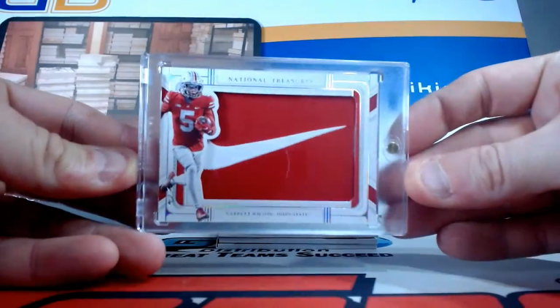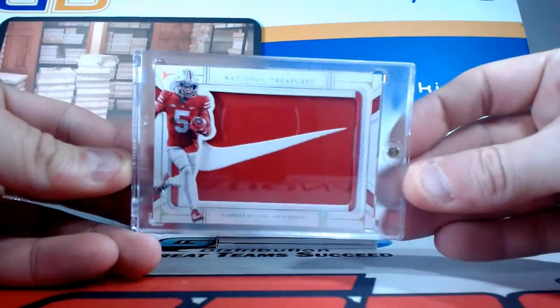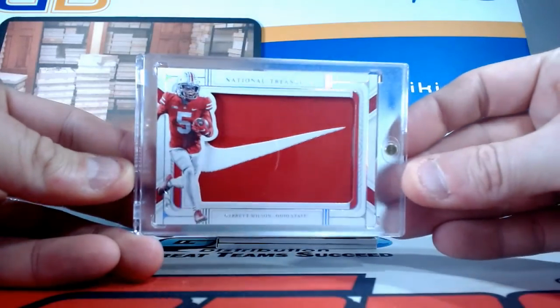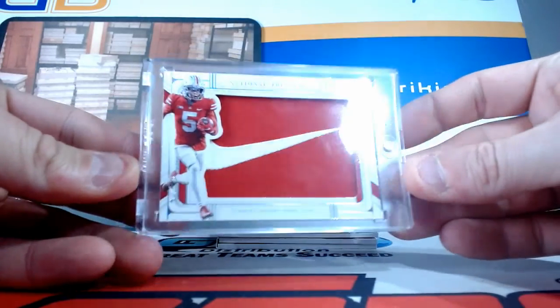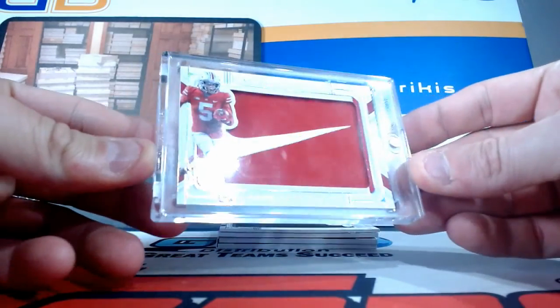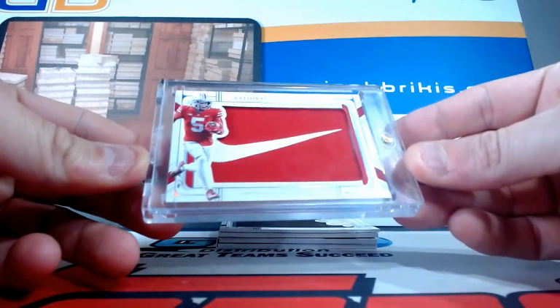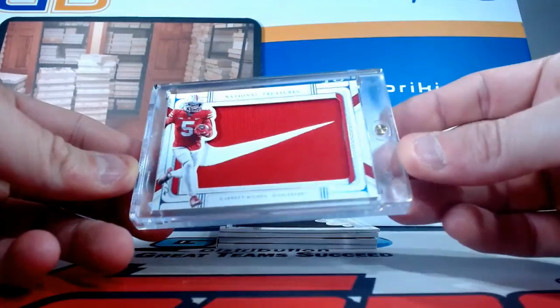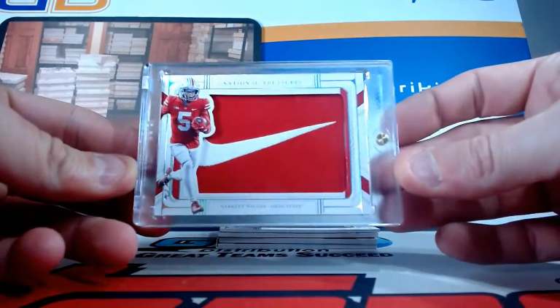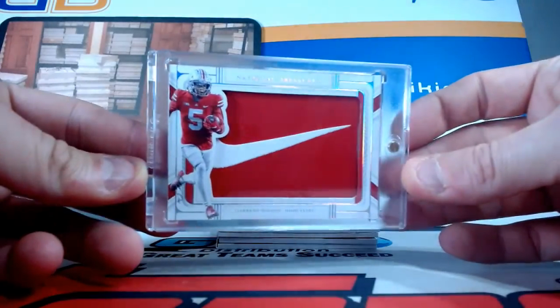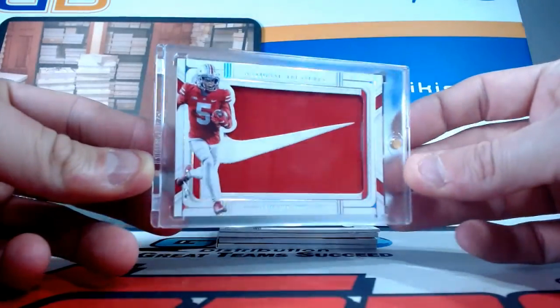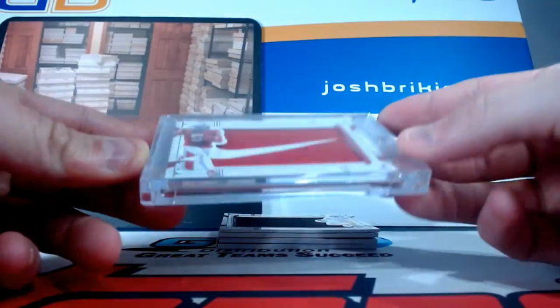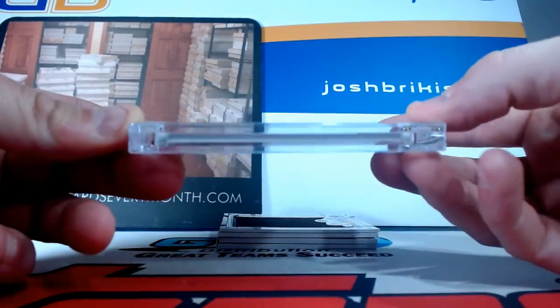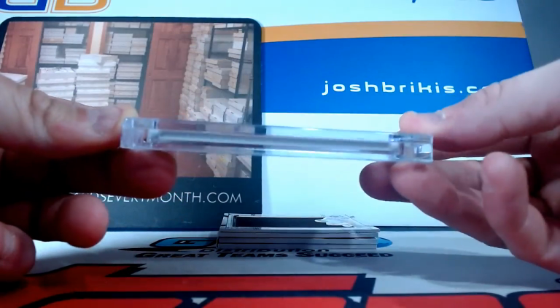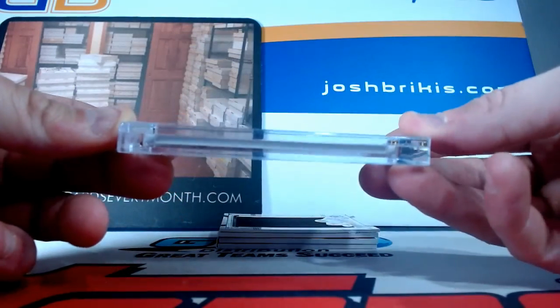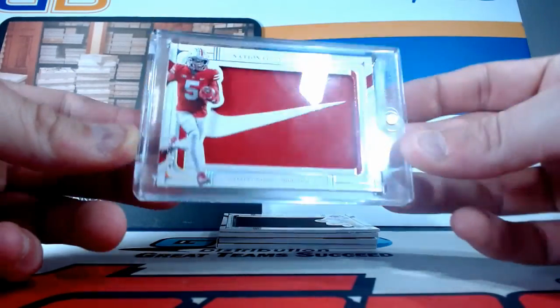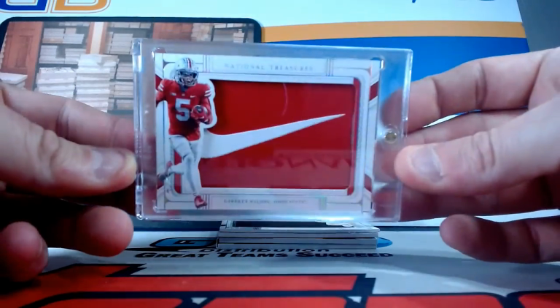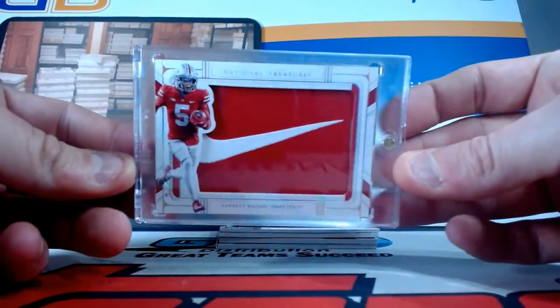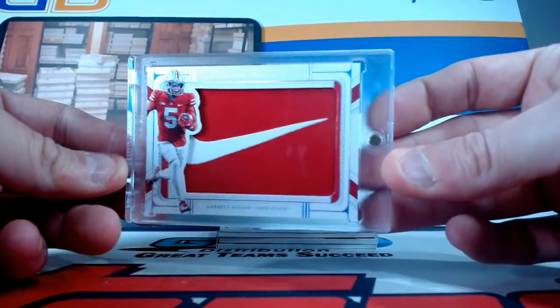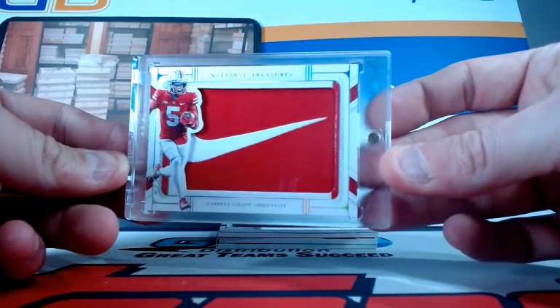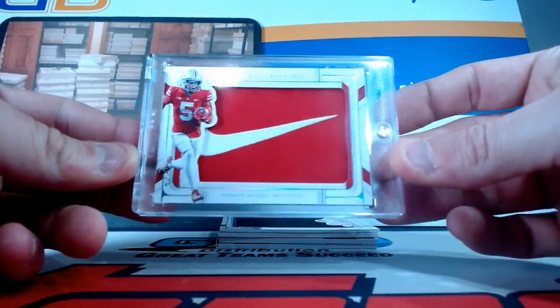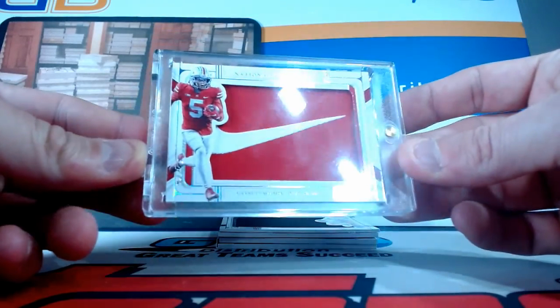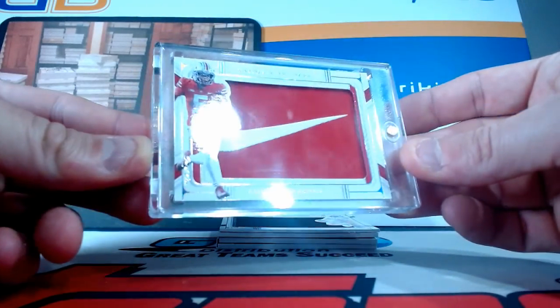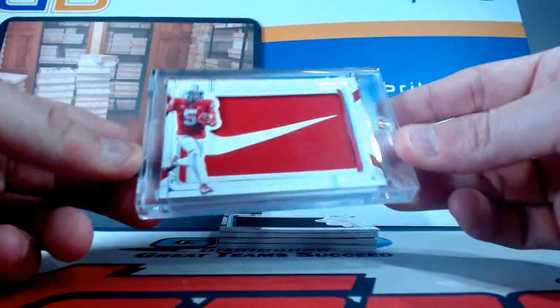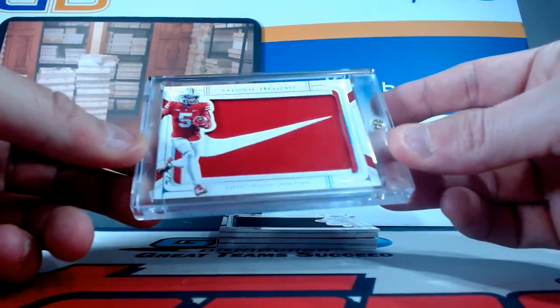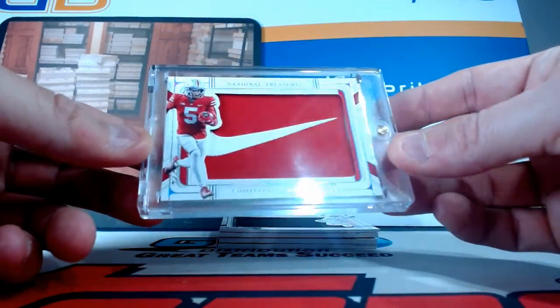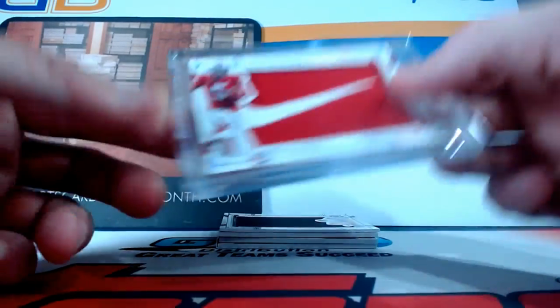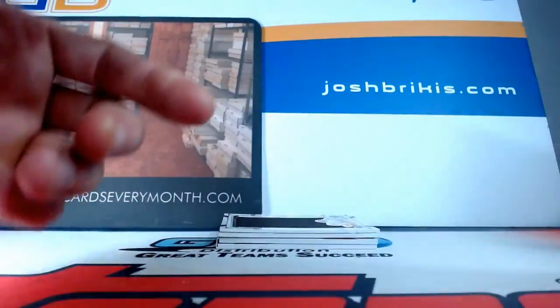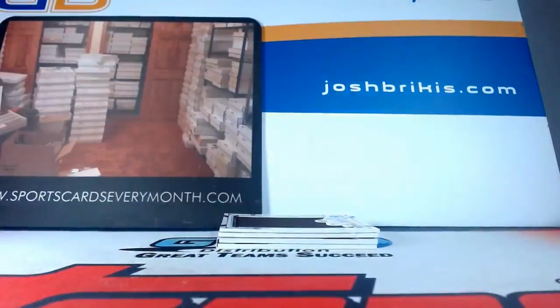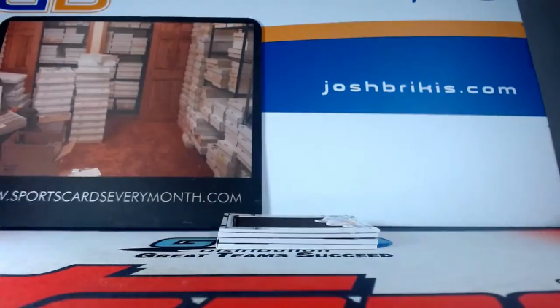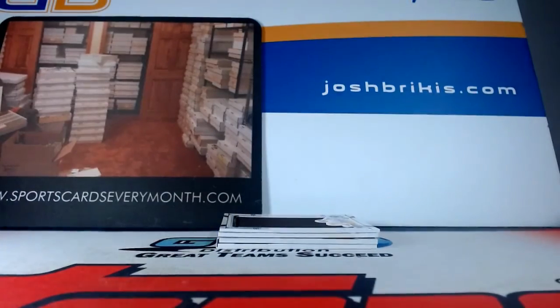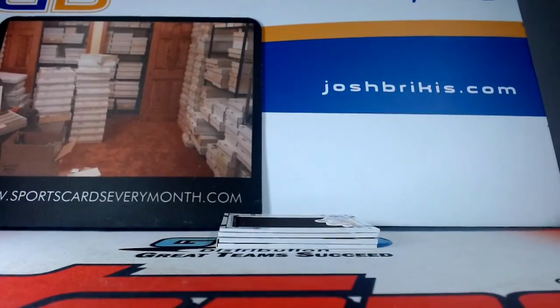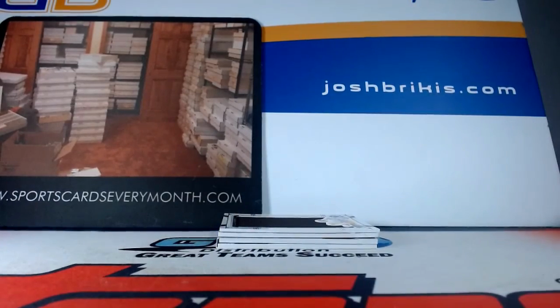I think I only have the 130s, but for now I got it in a one touch for you. Very nice — one of one Garrett Wilson.